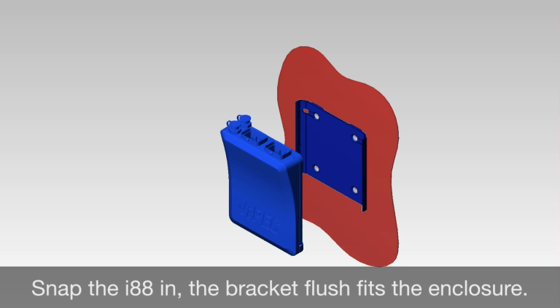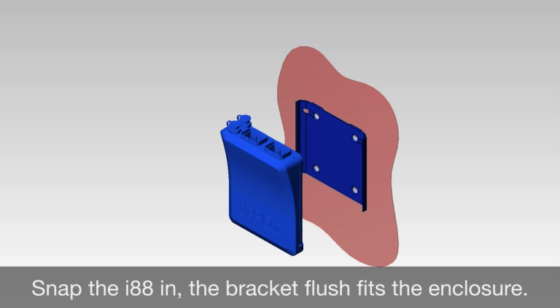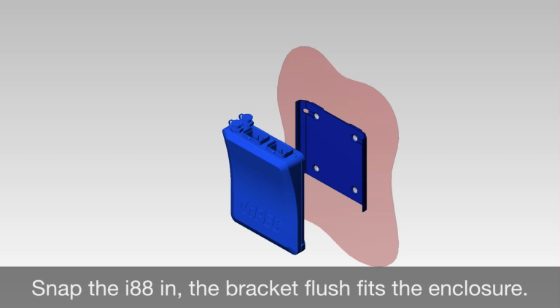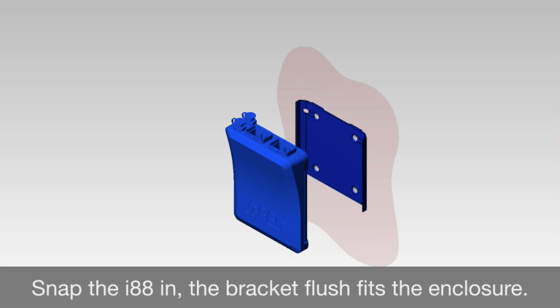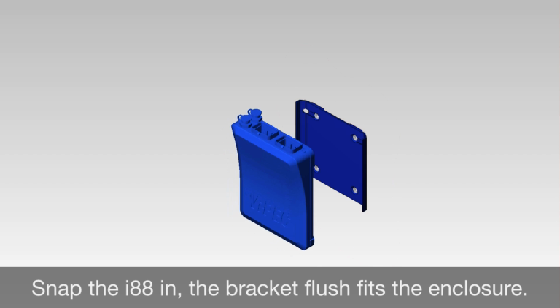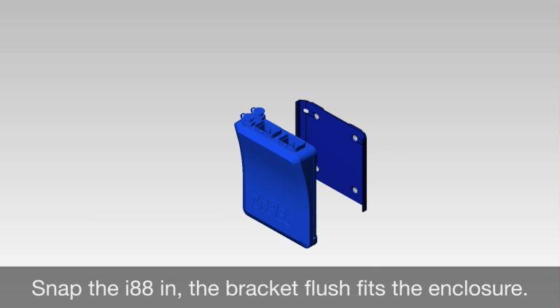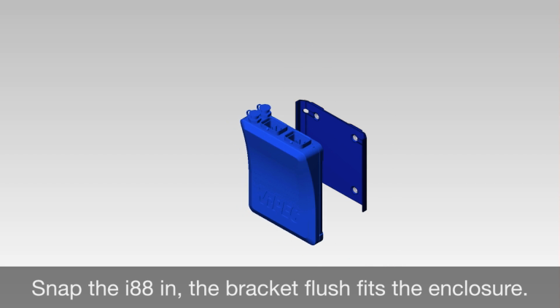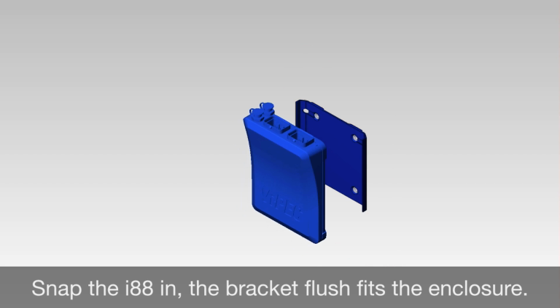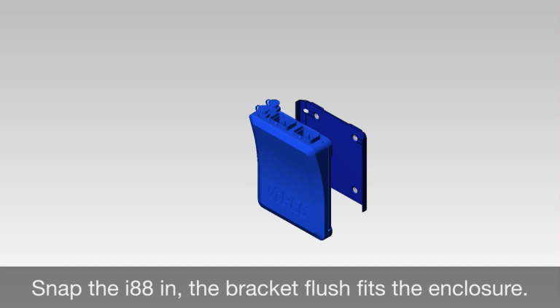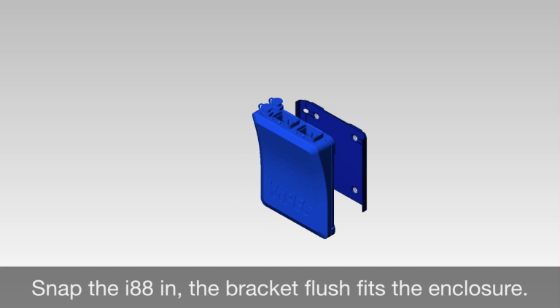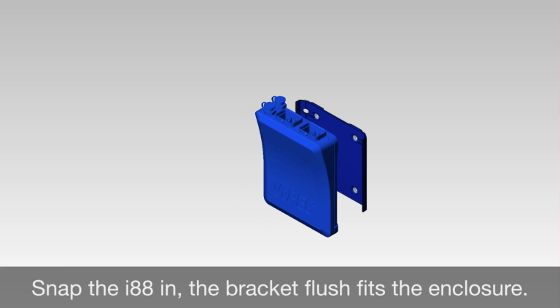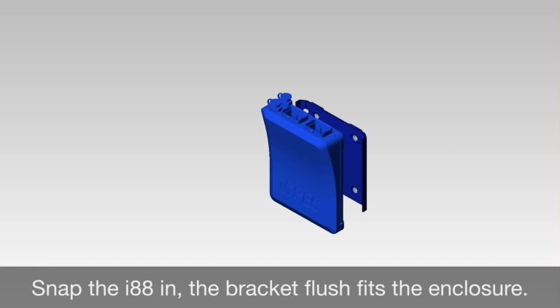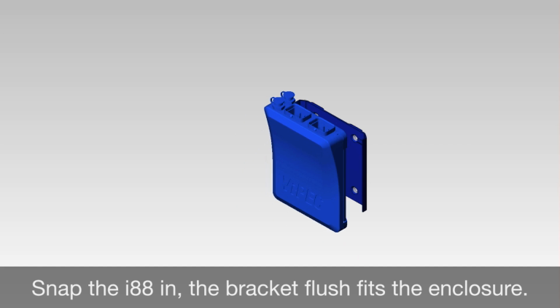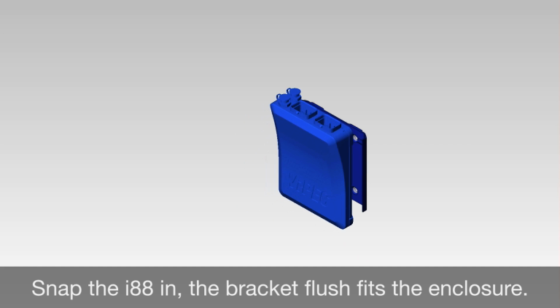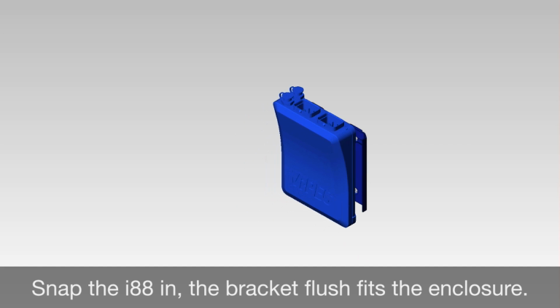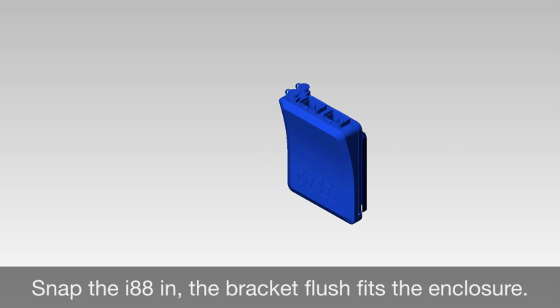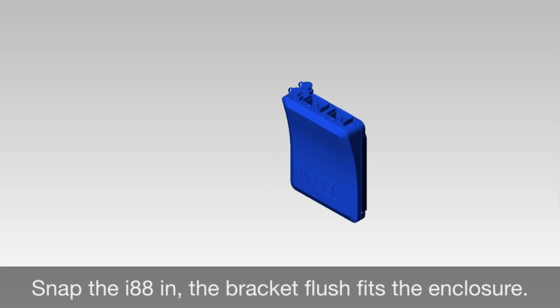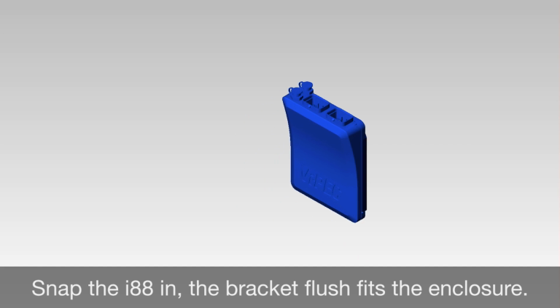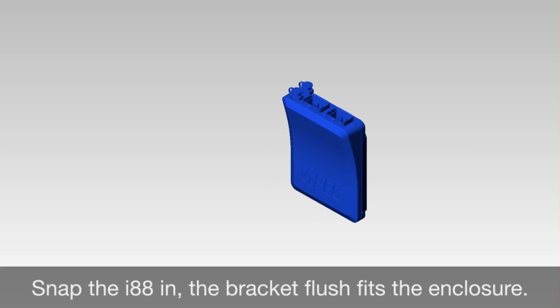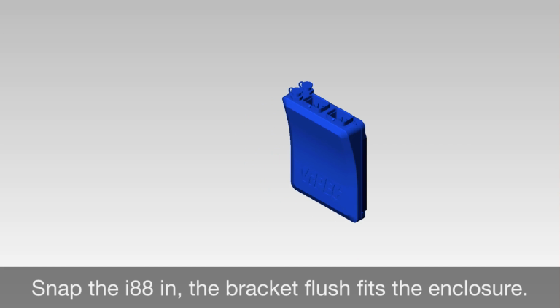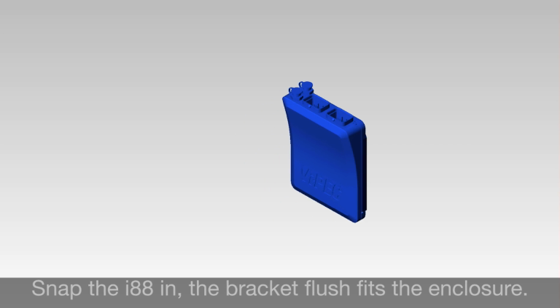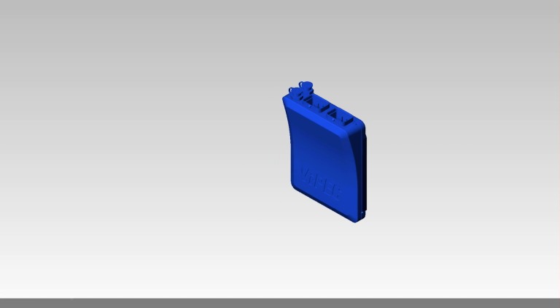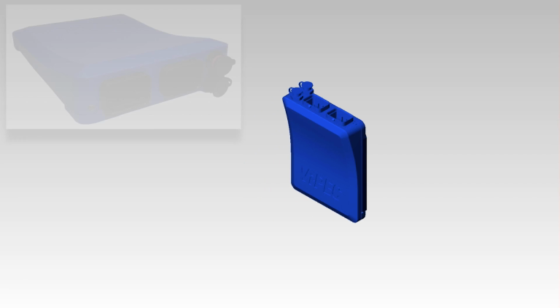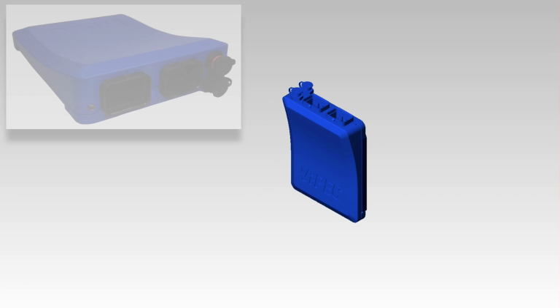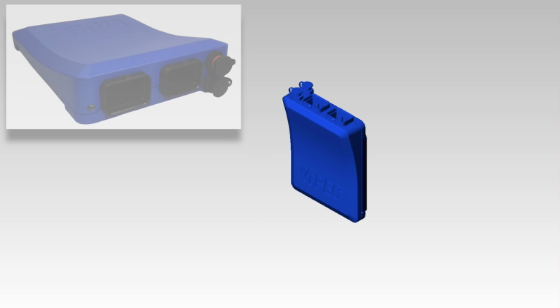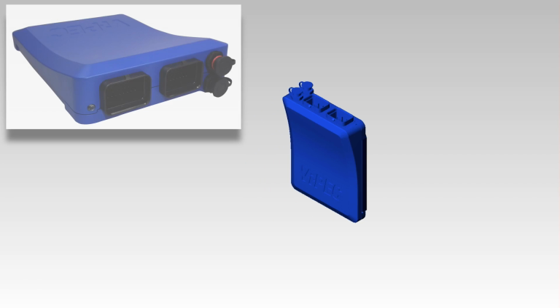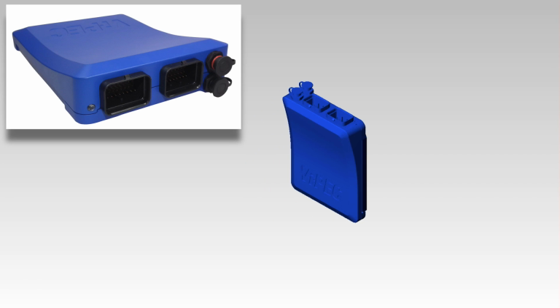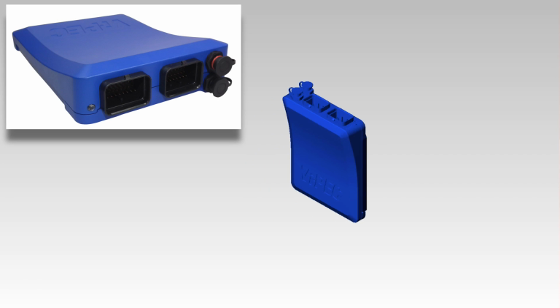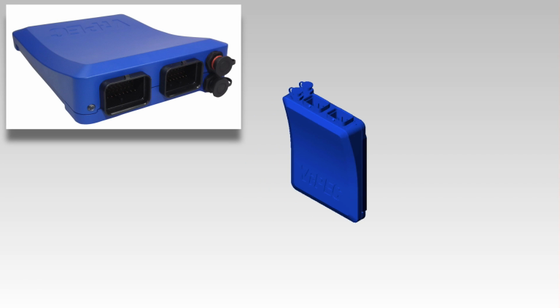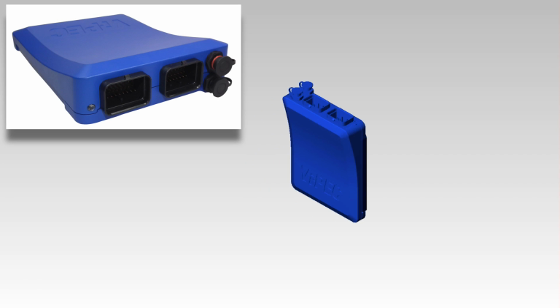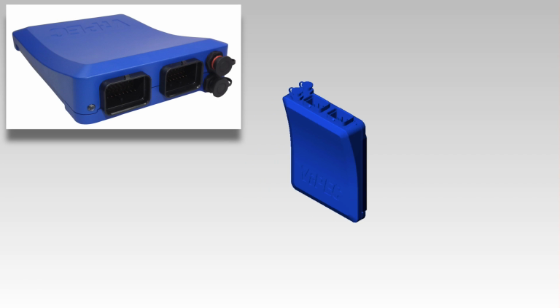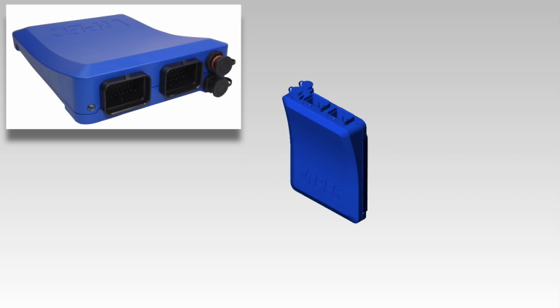Every bit as powerful as it looks, the i88 is completely new, completely Vipek.